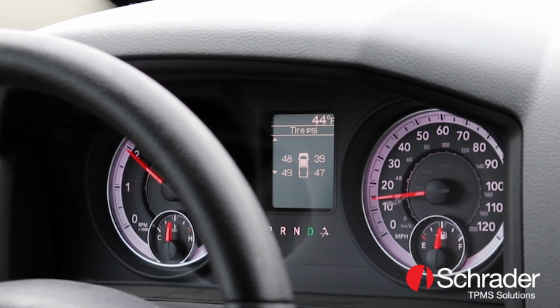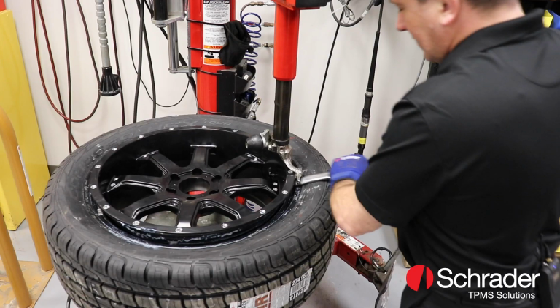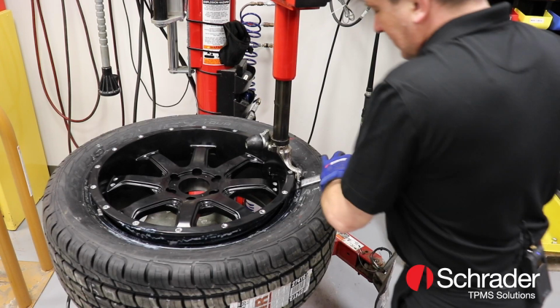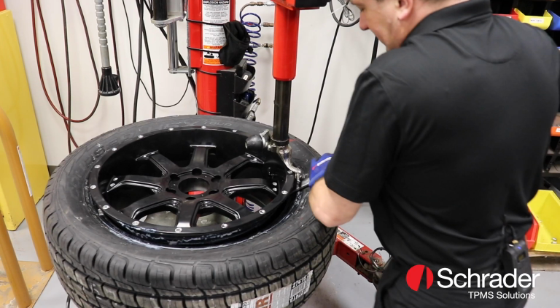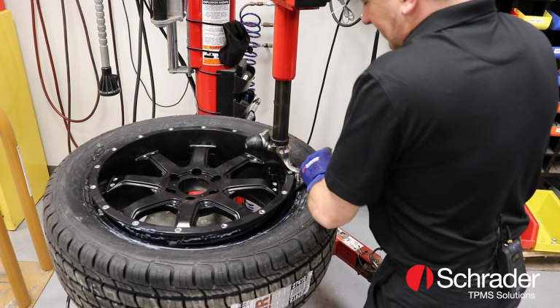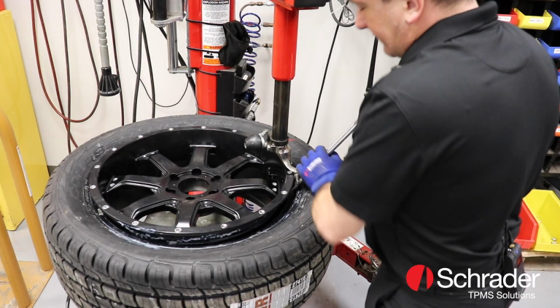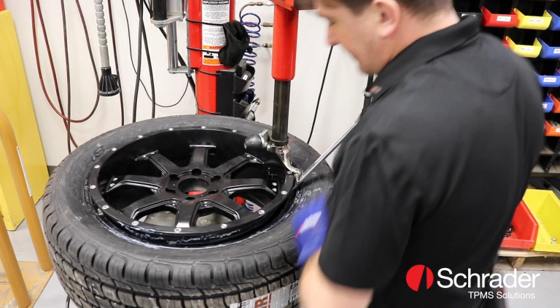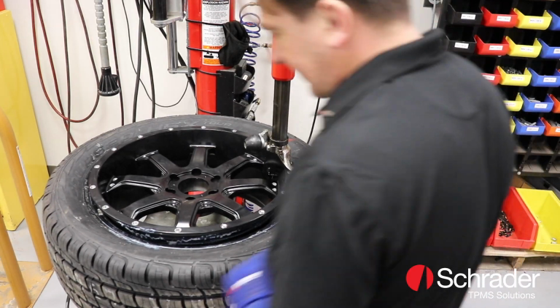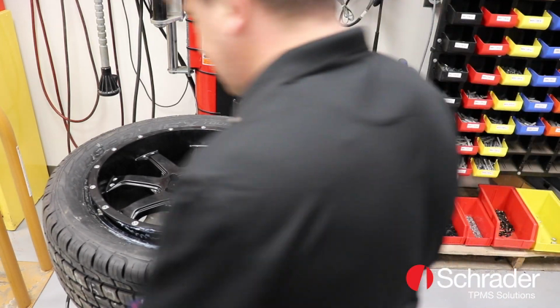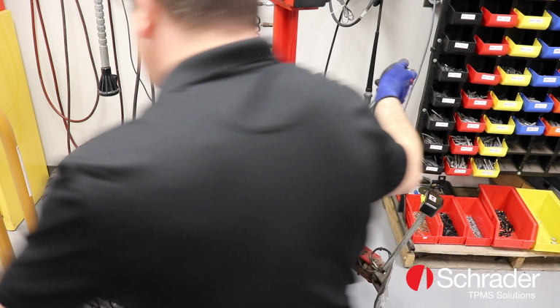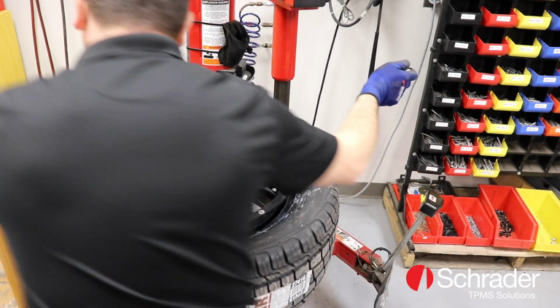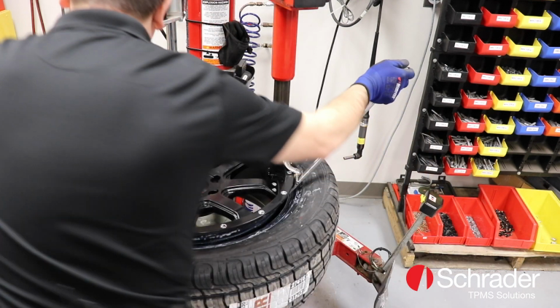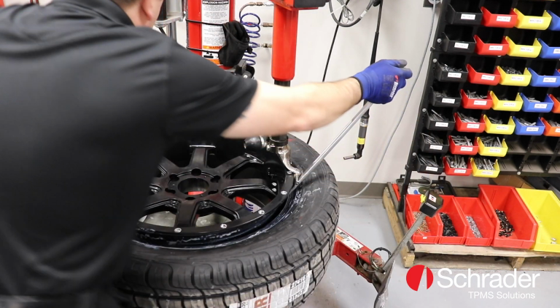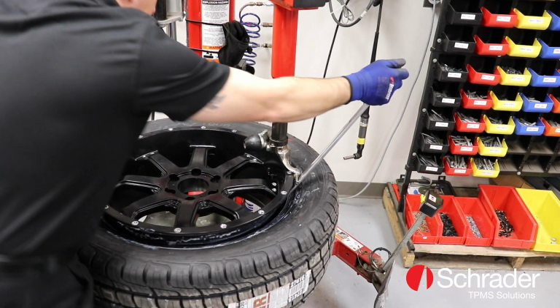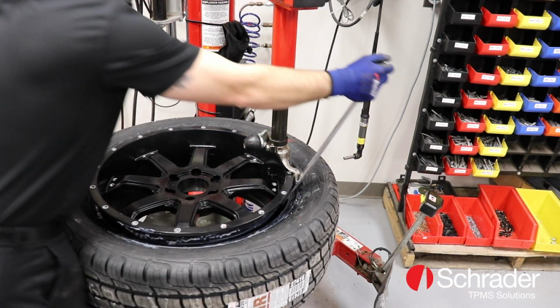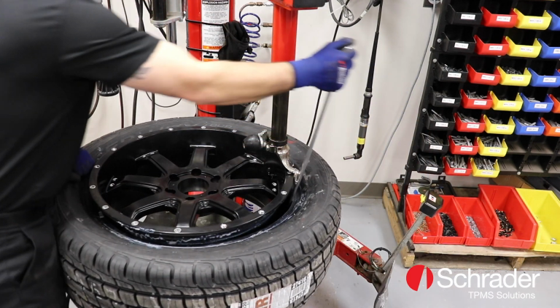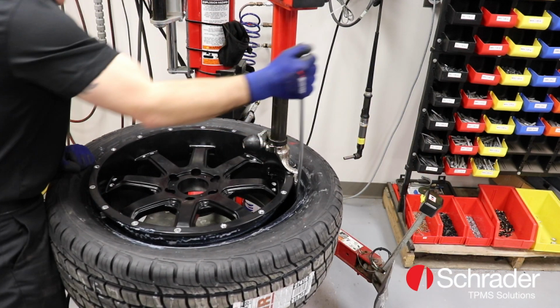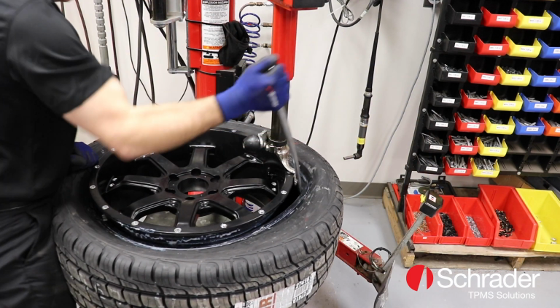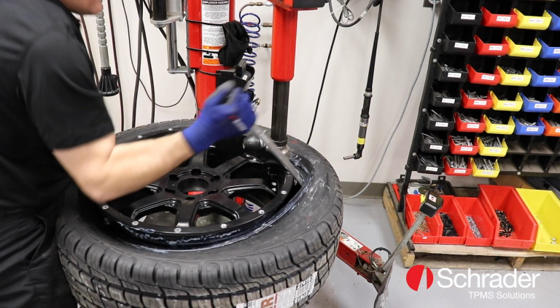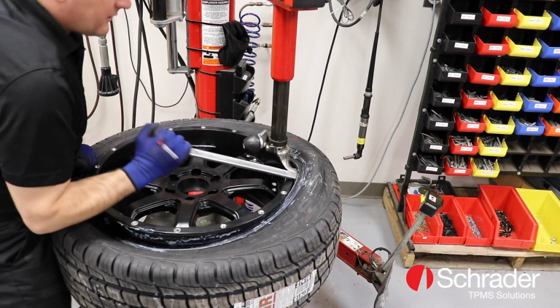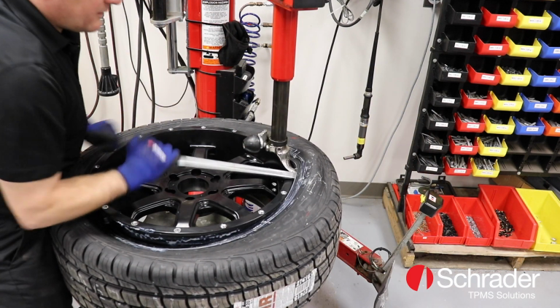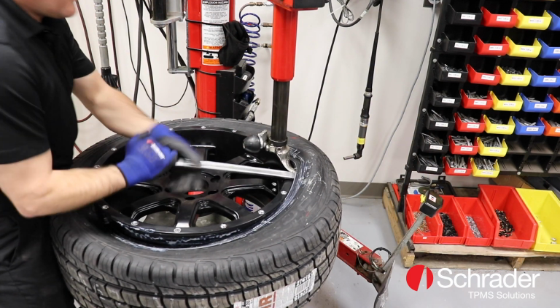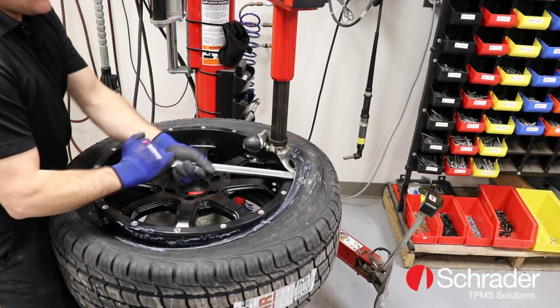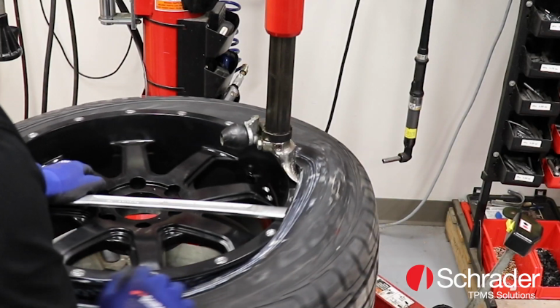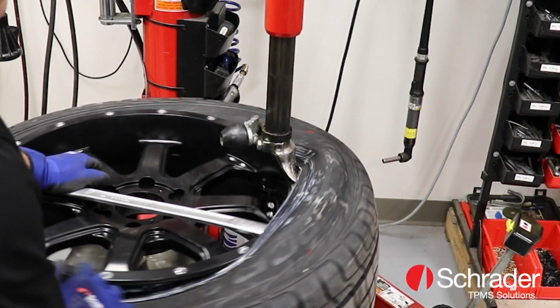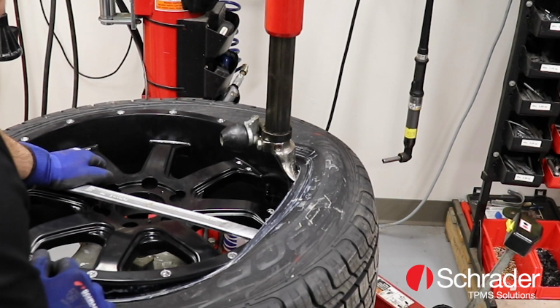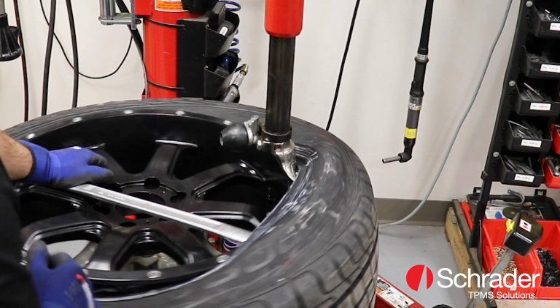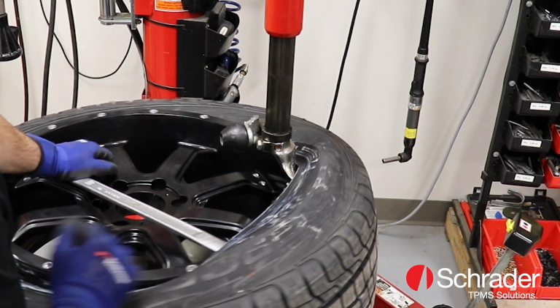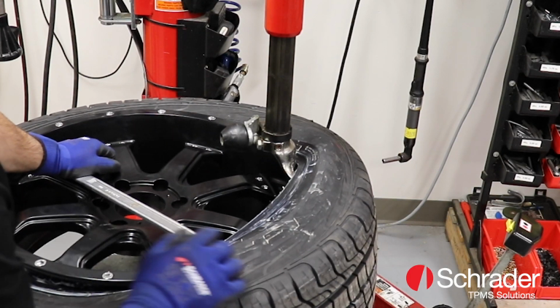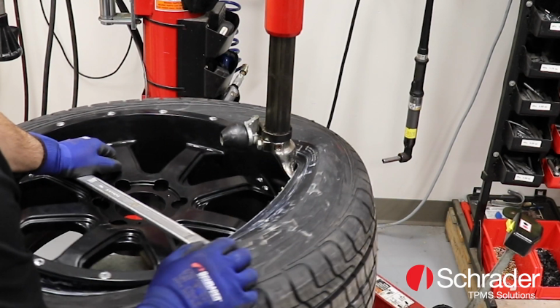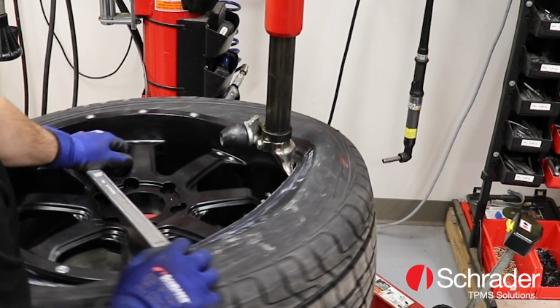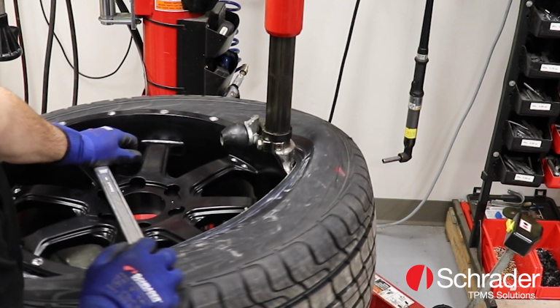Another concern with traditional sensor fitment on specialty rim sets is the fear of damaging a sensor during mounting or dismounting a tire.